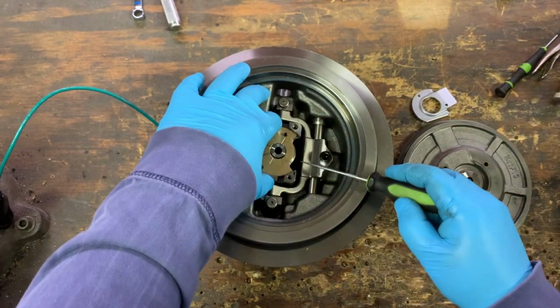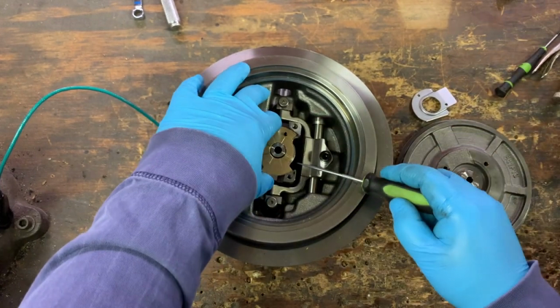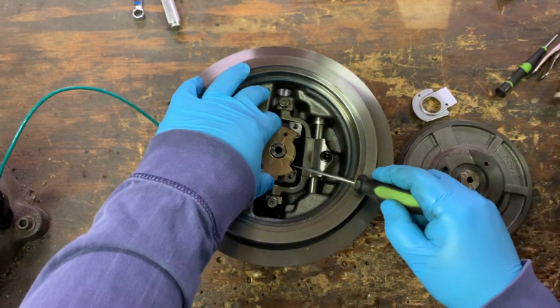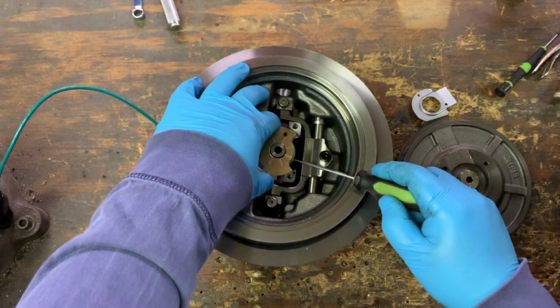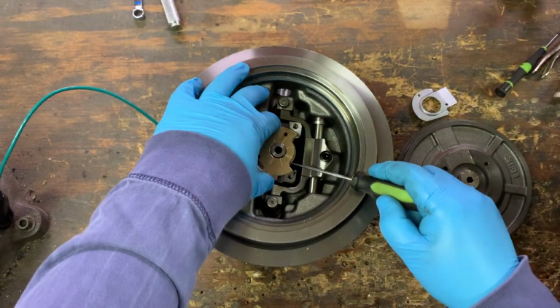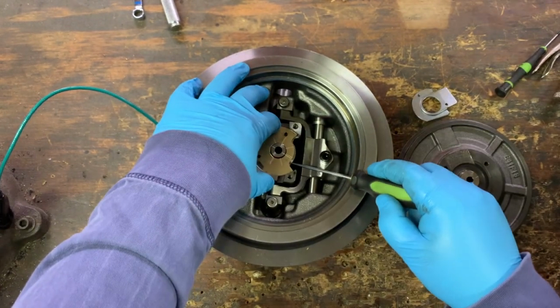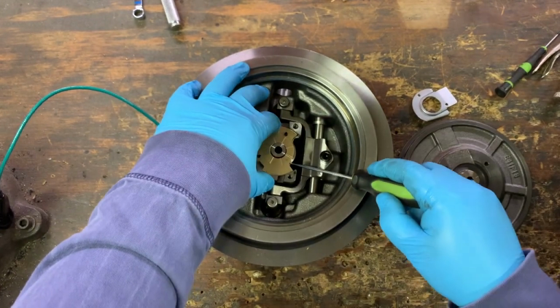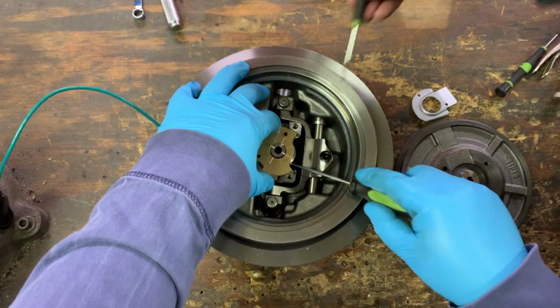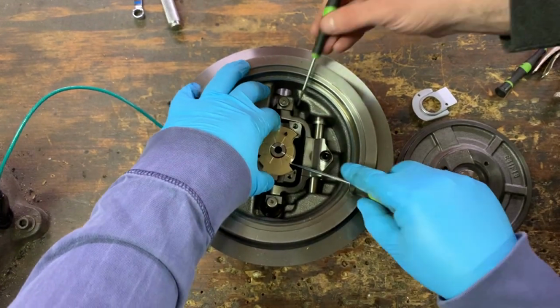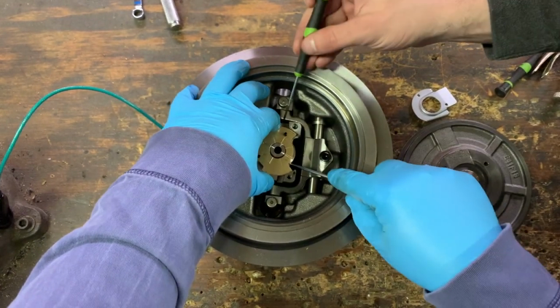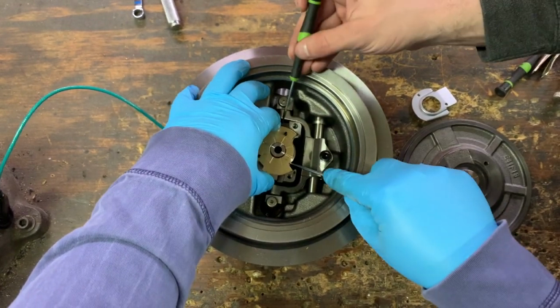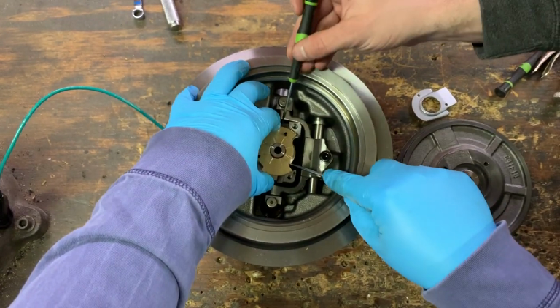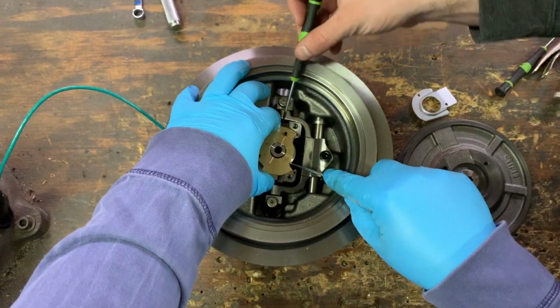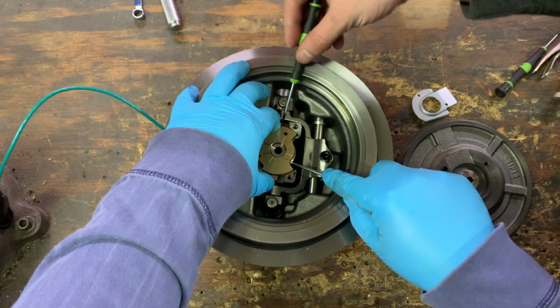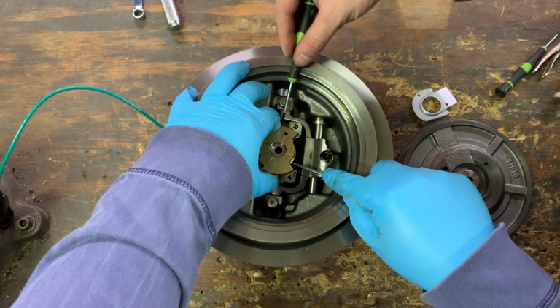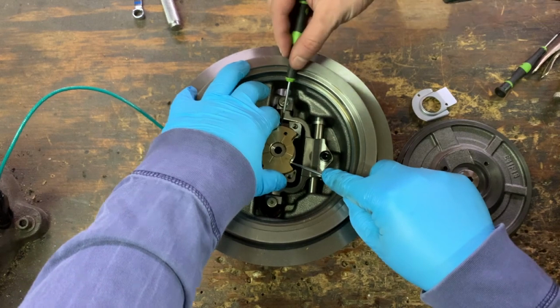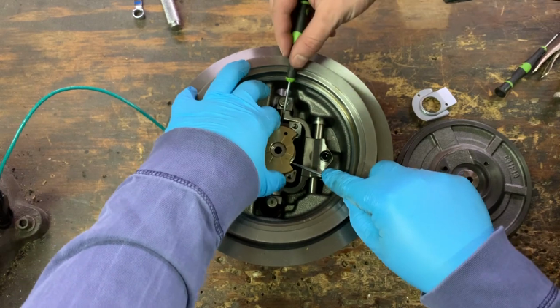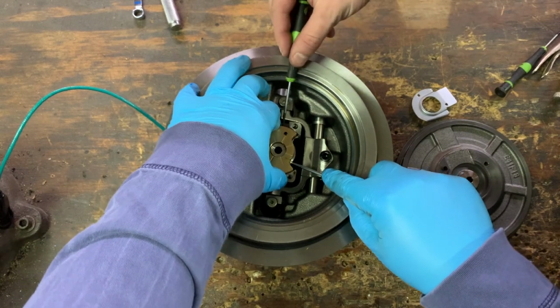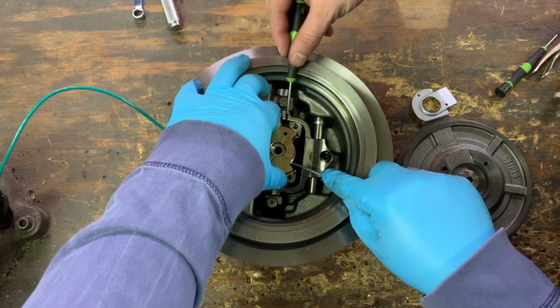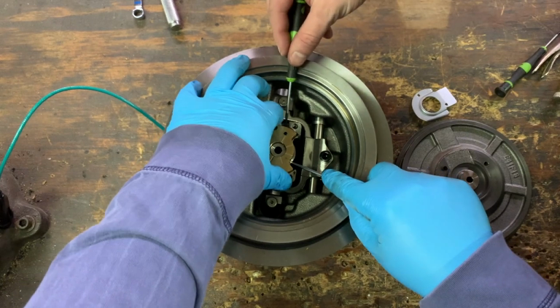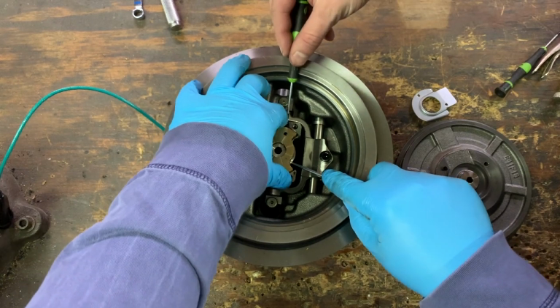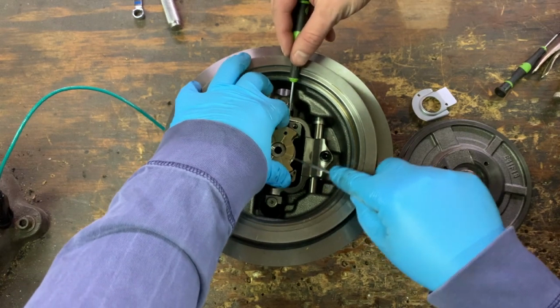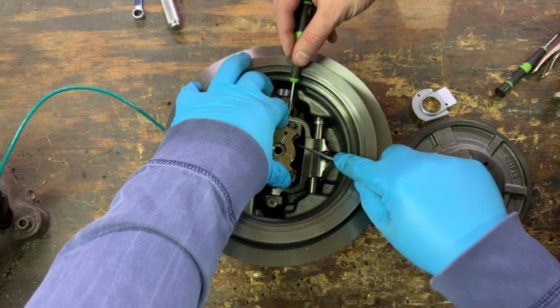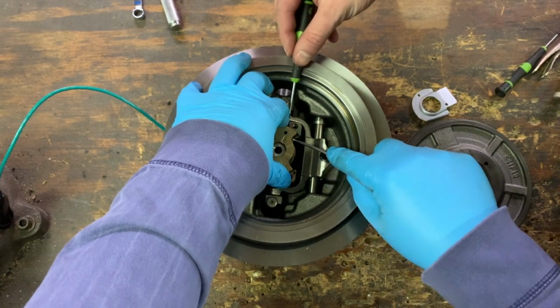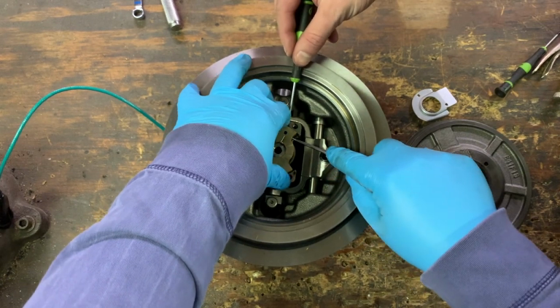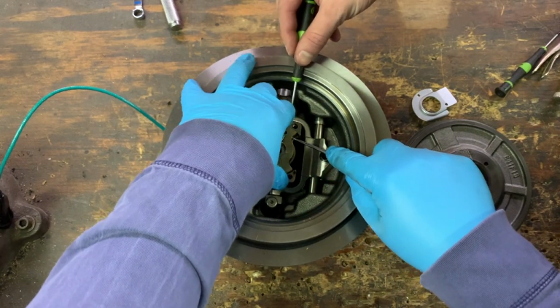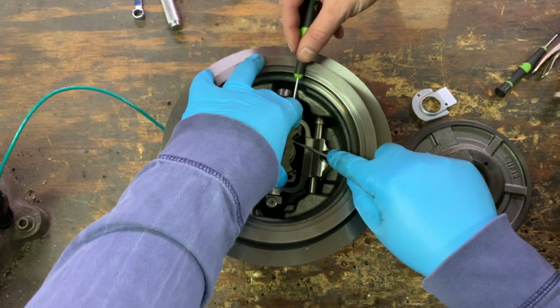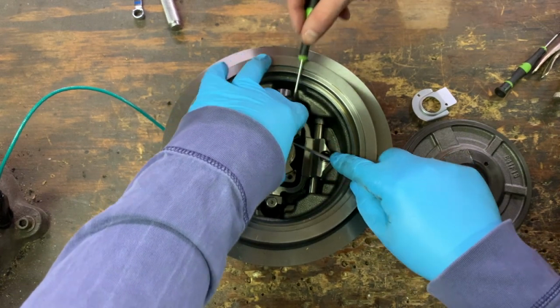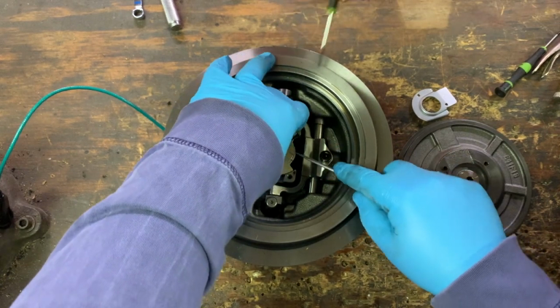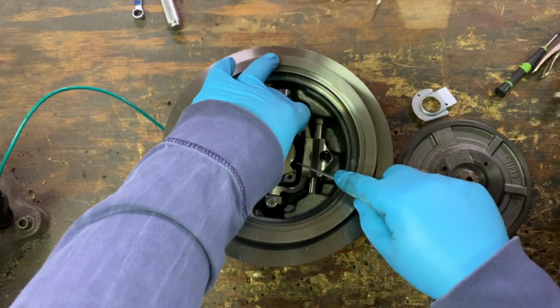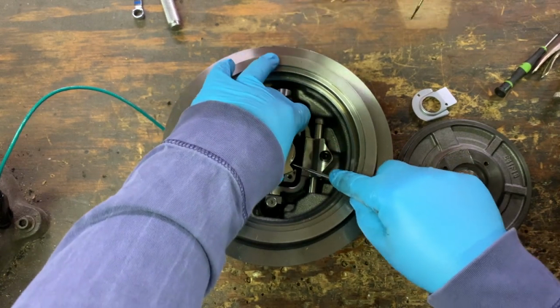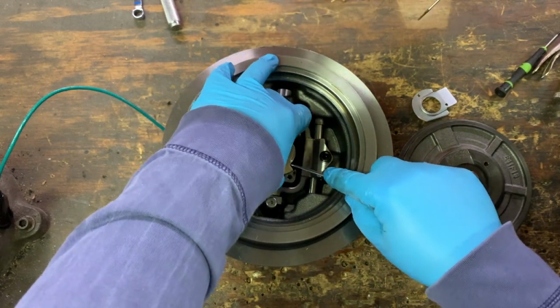What I'm pulling out now is the thrust bearing, and underneath that is the thrust cutter.